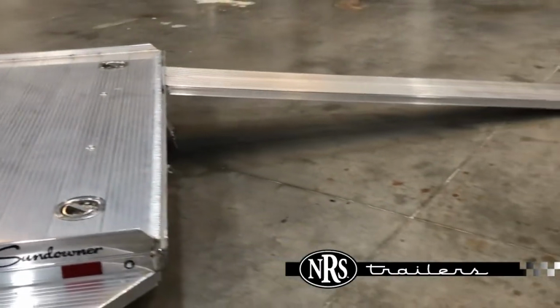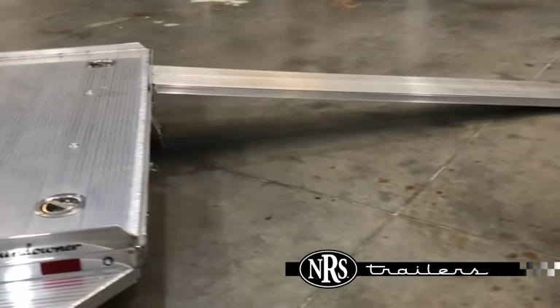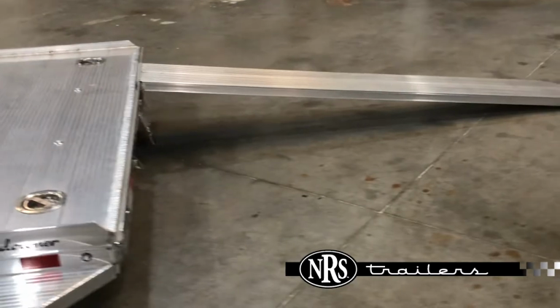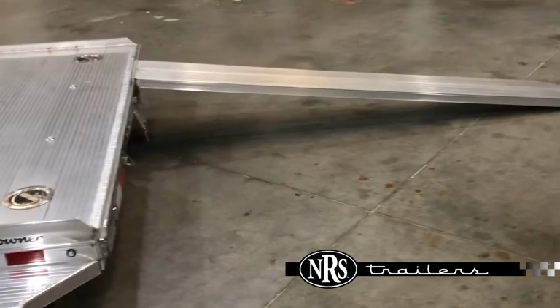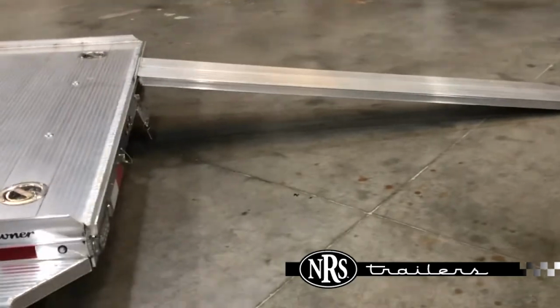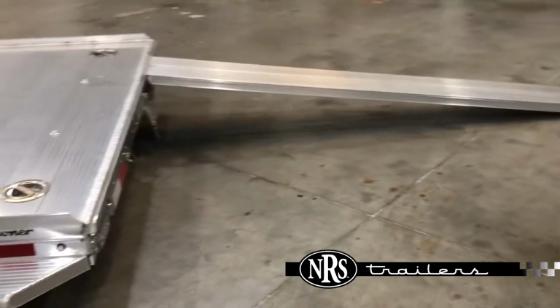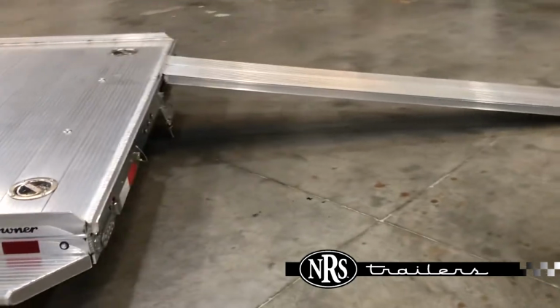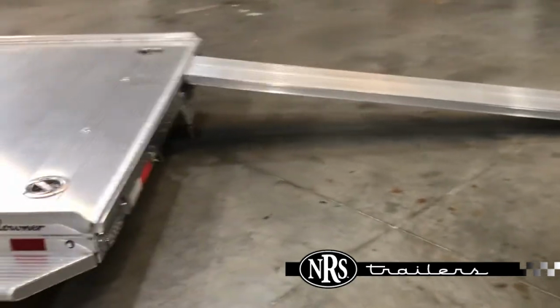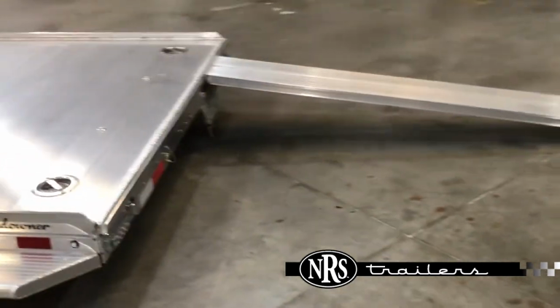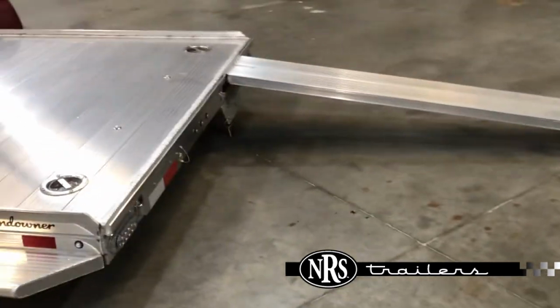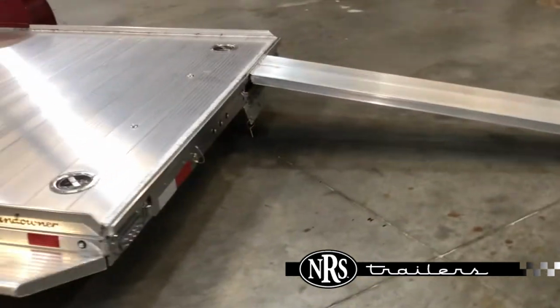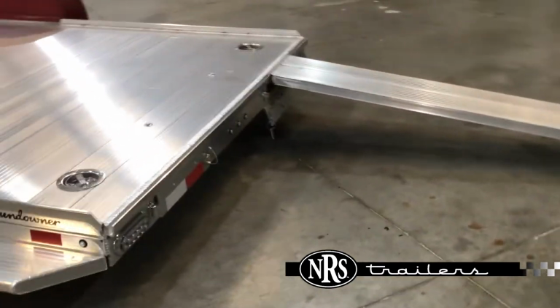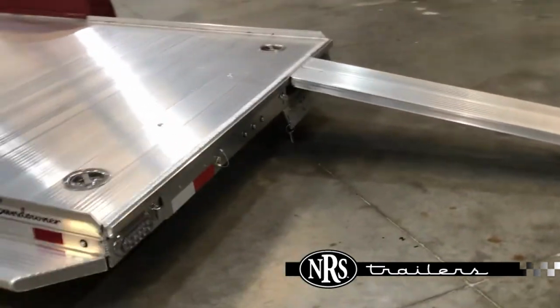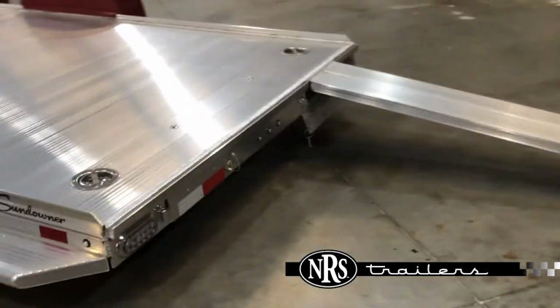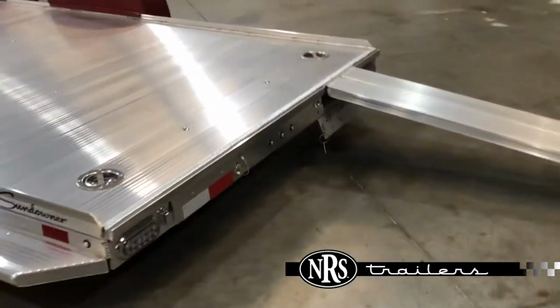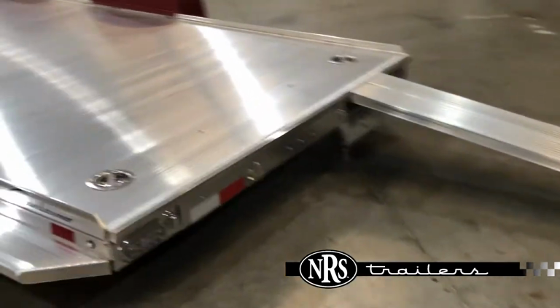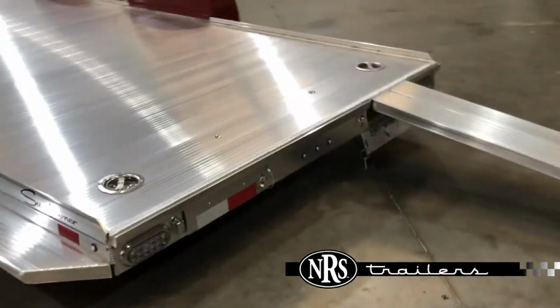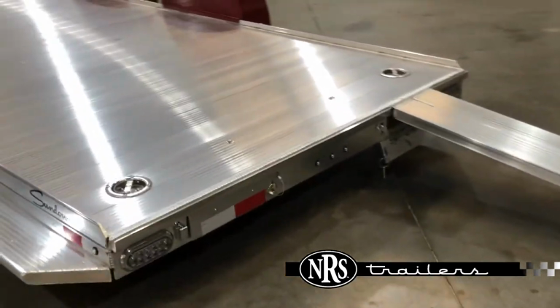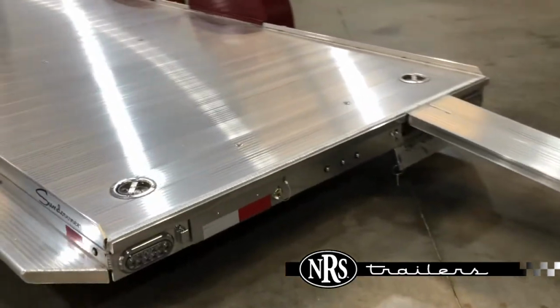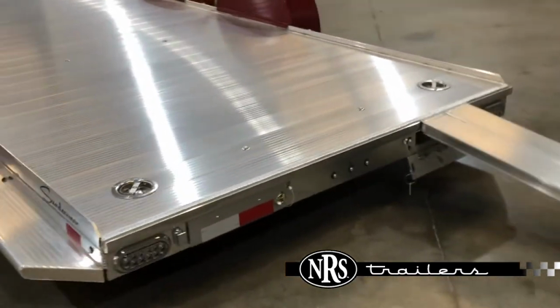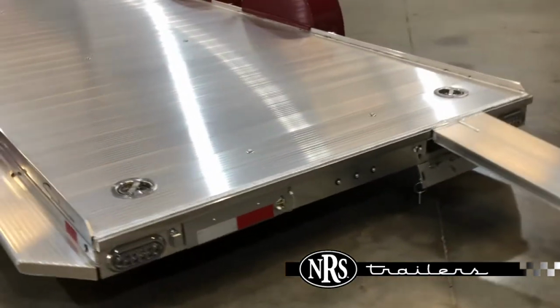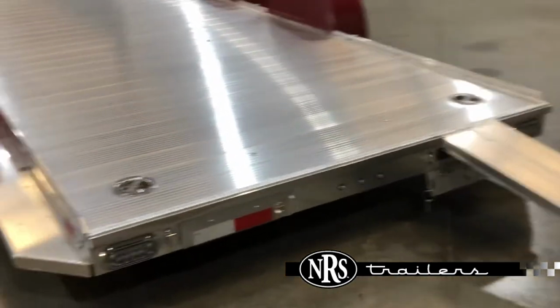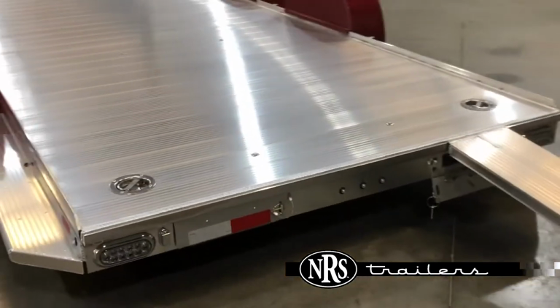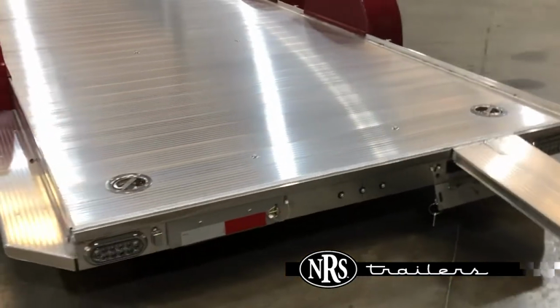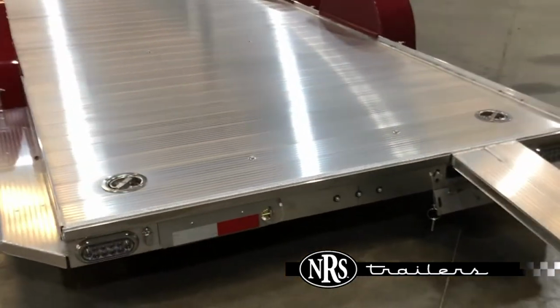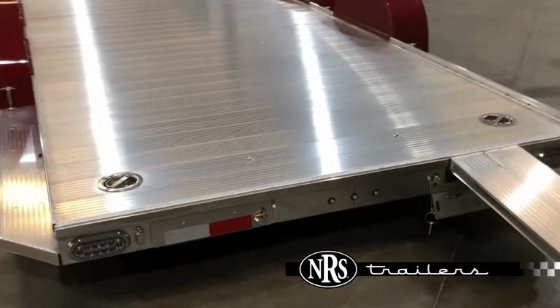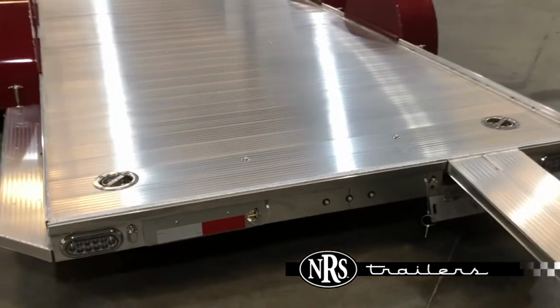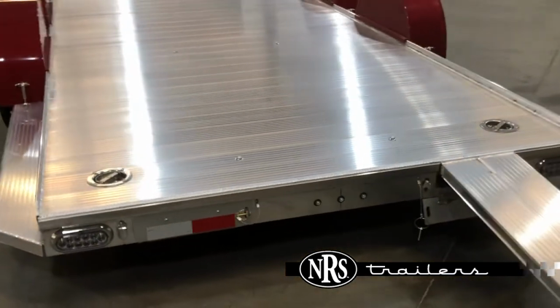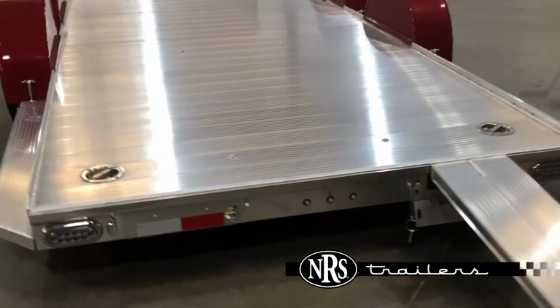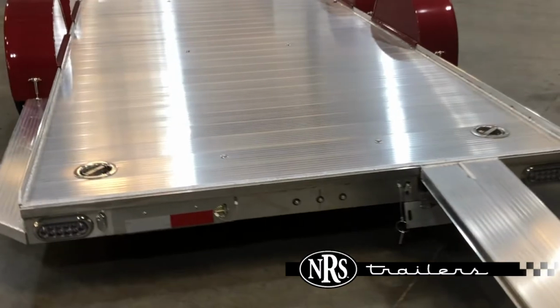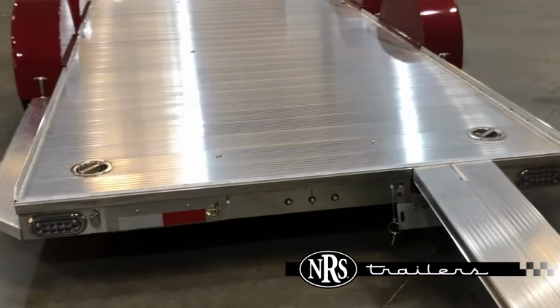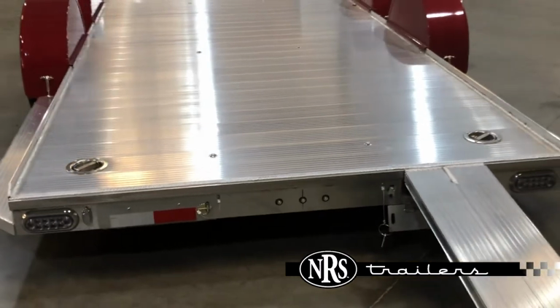Slide-out ramps. The trailer is 81 inches in between the fenders.